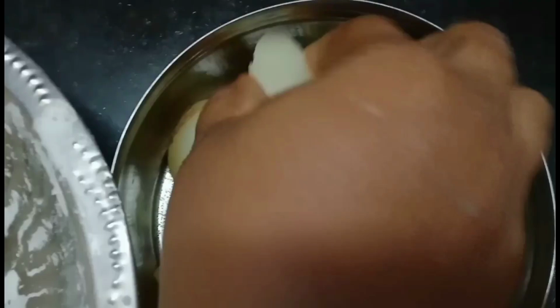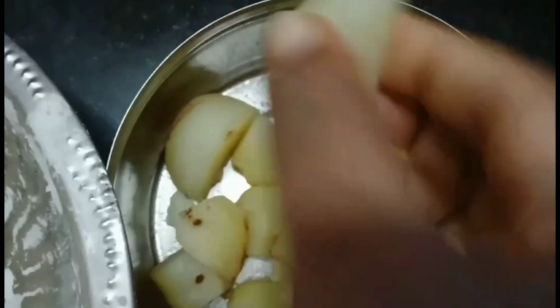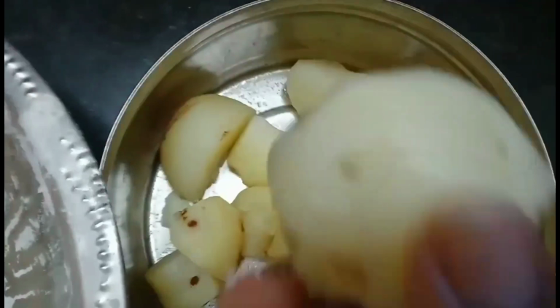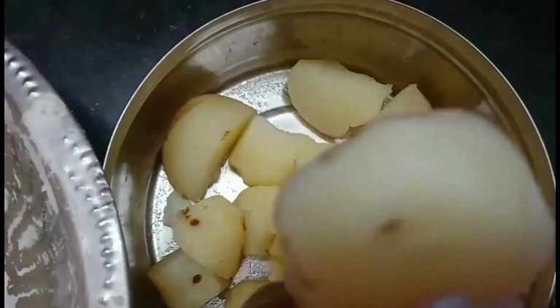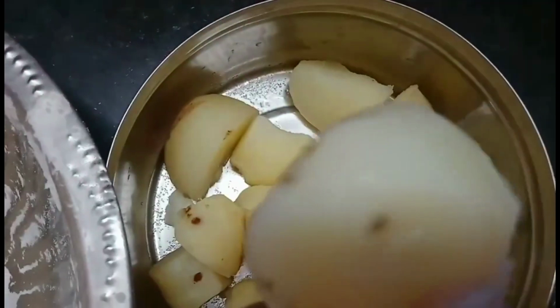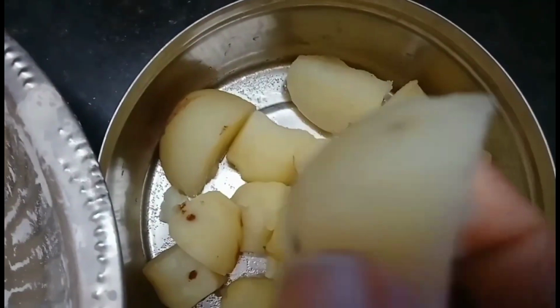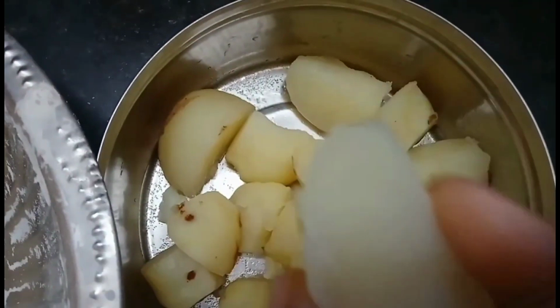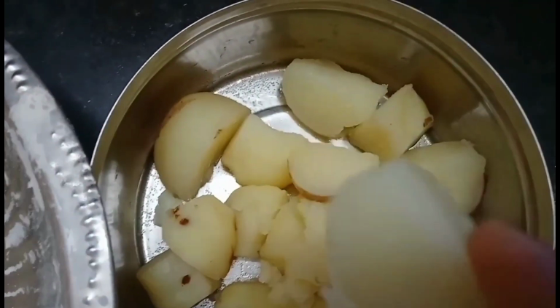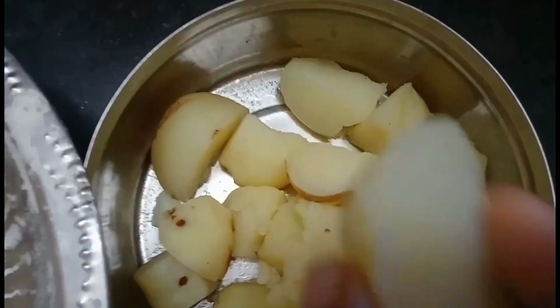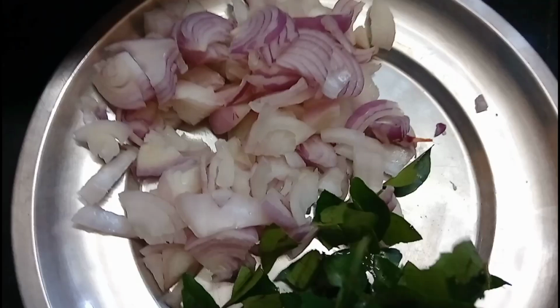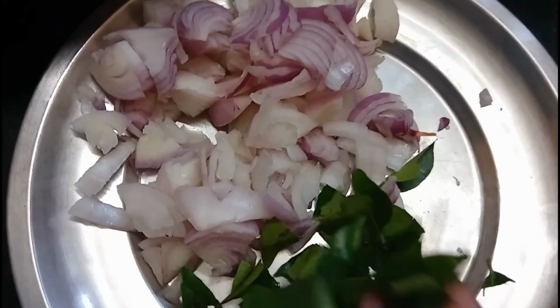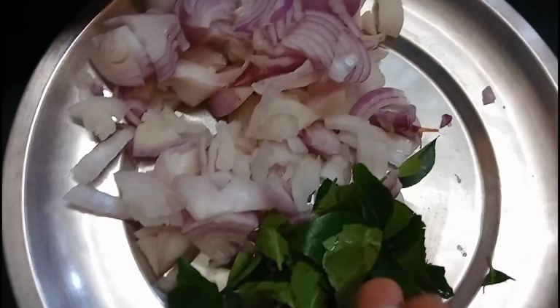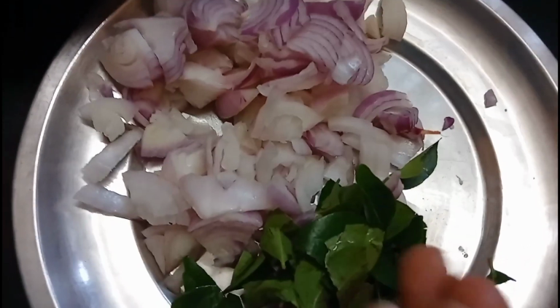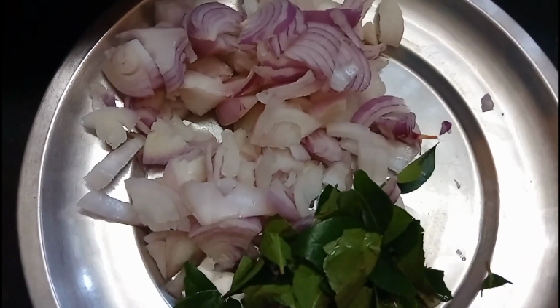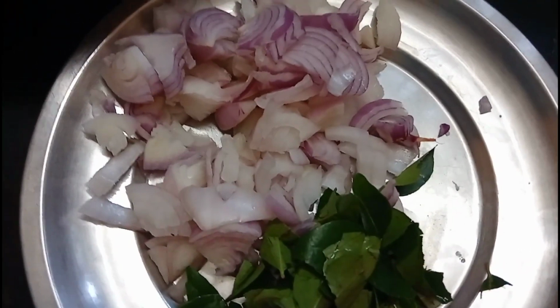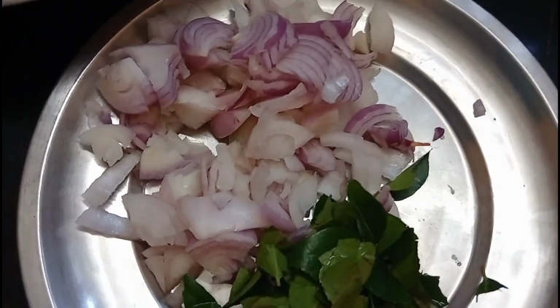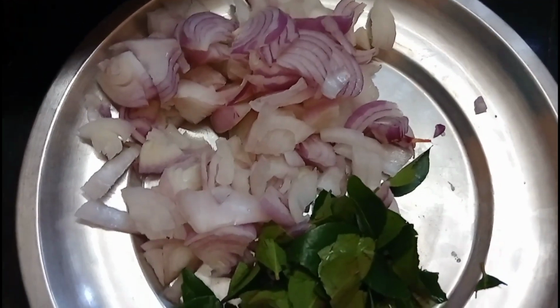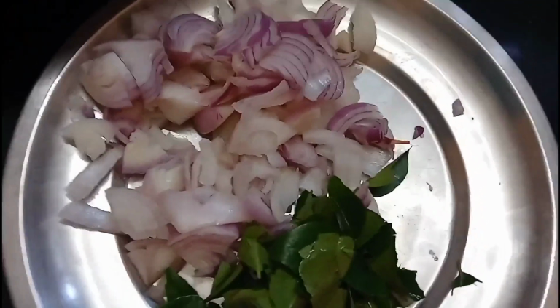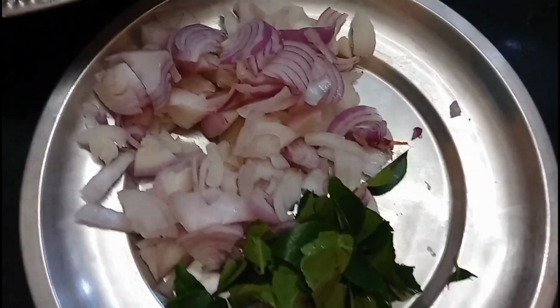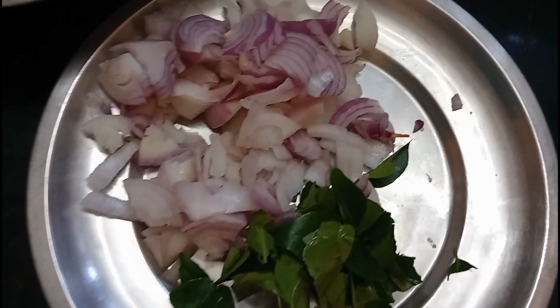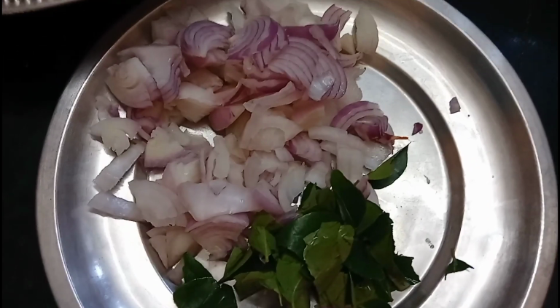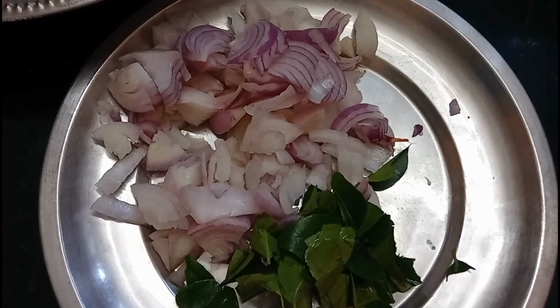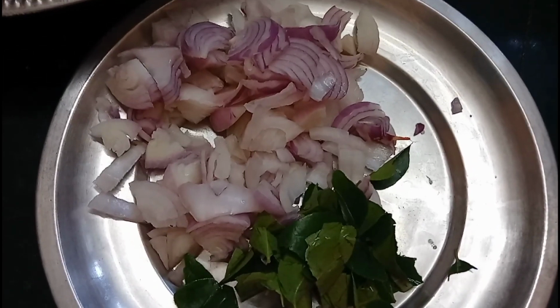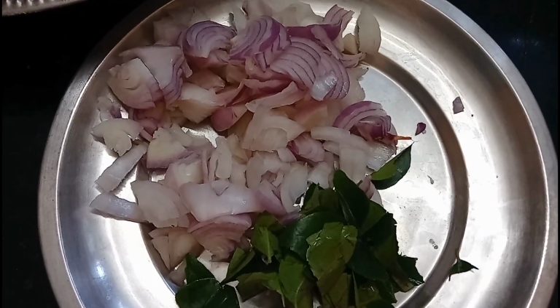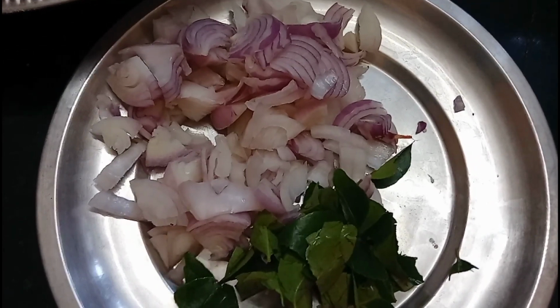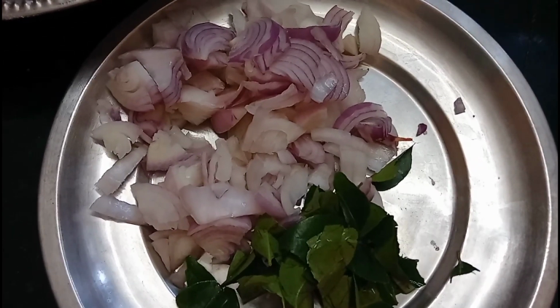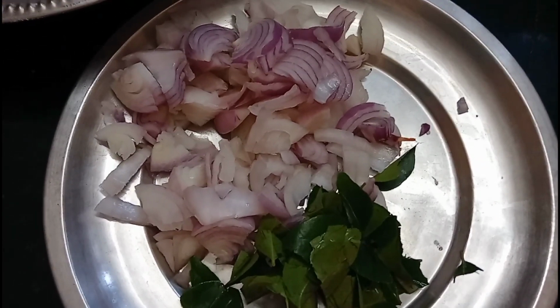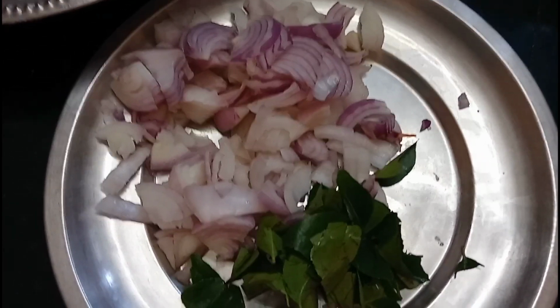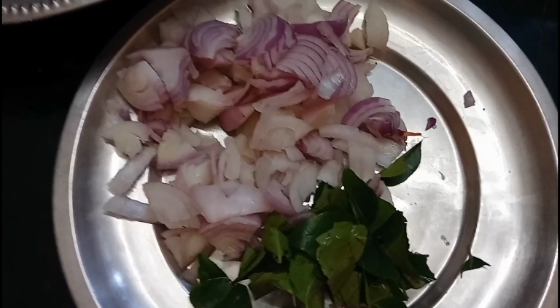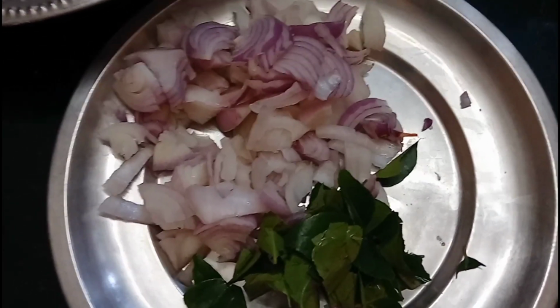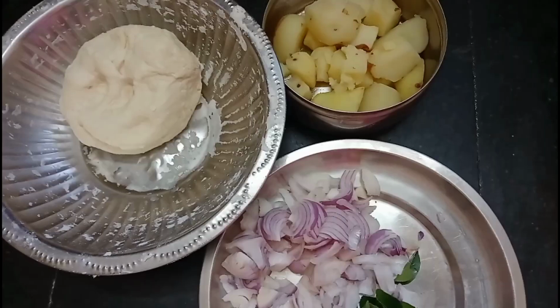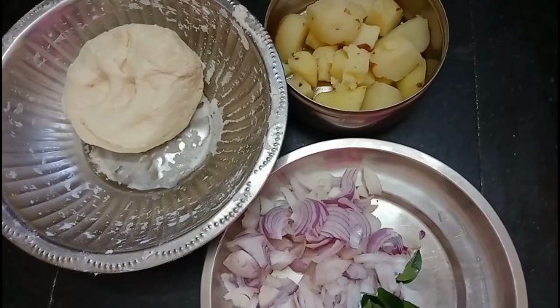Hello friends! Now I am going to show you a masala roll. That is how I am going to show you.